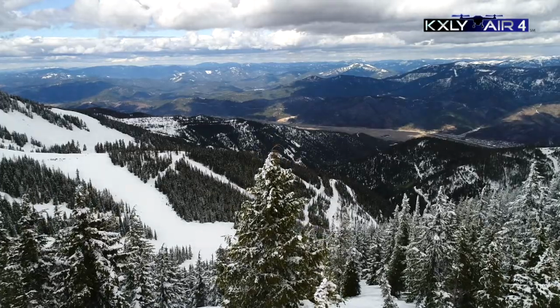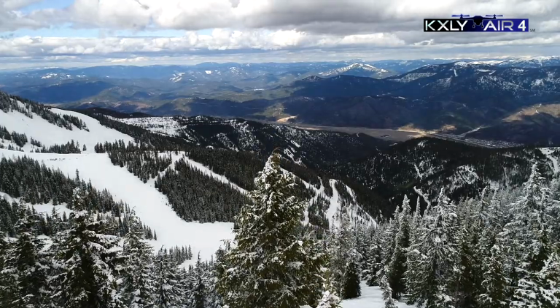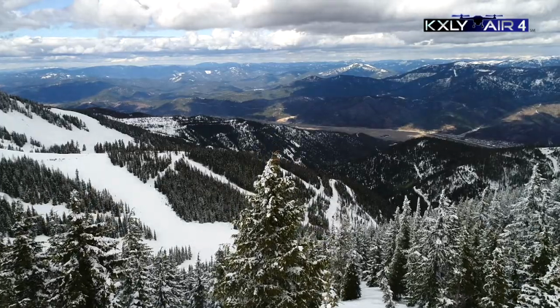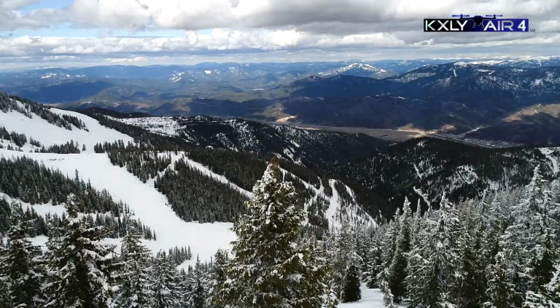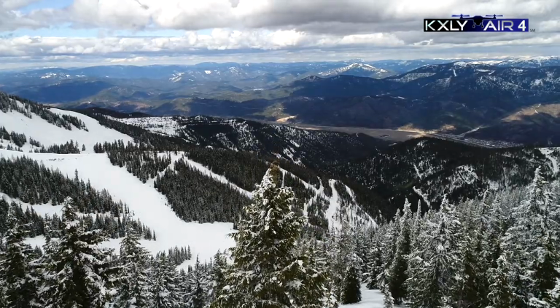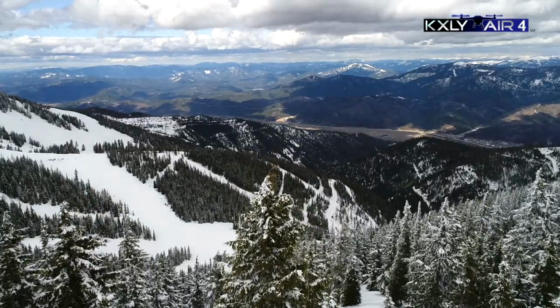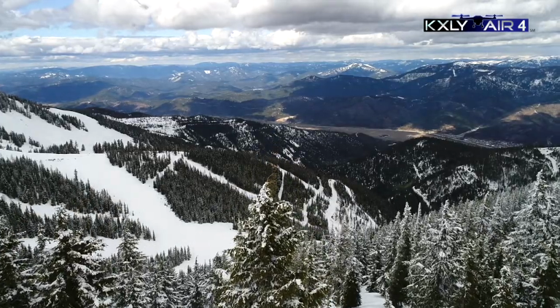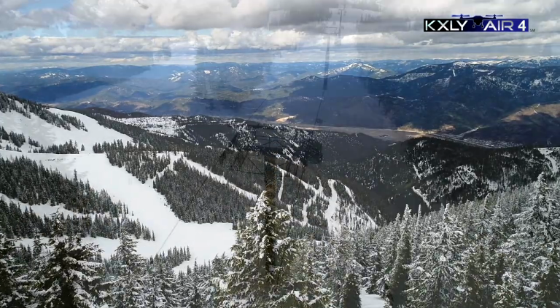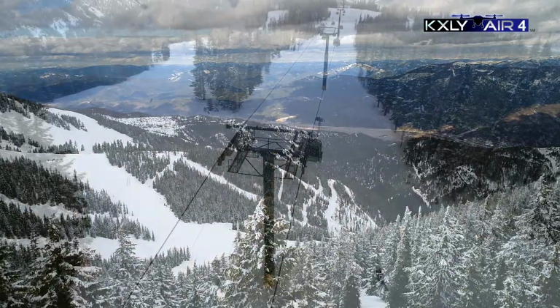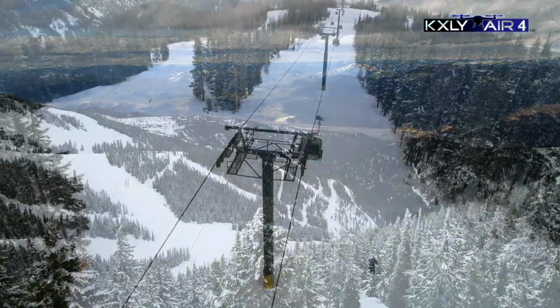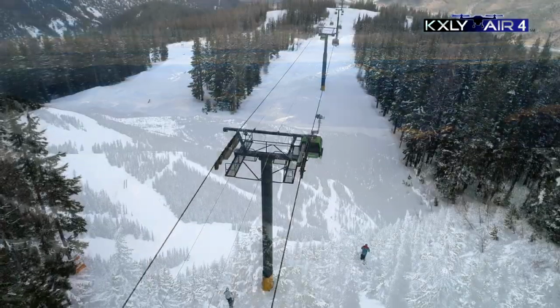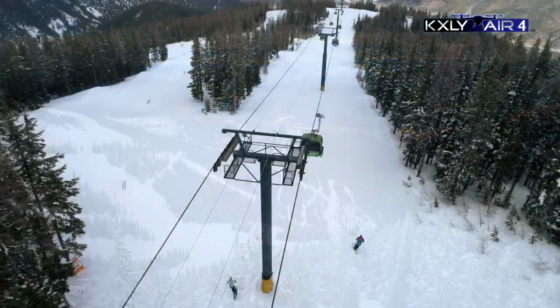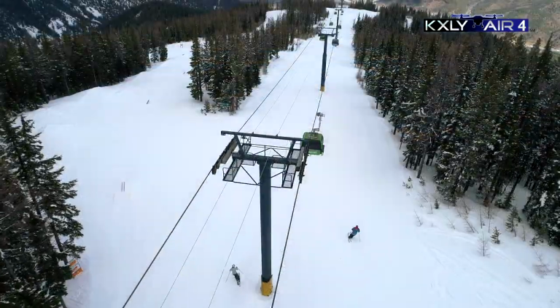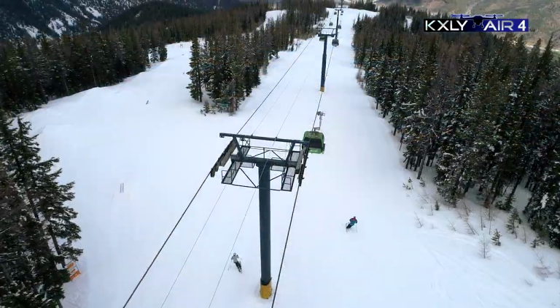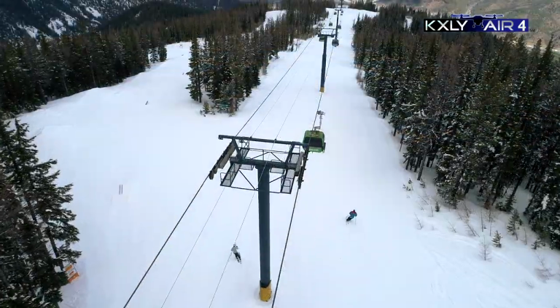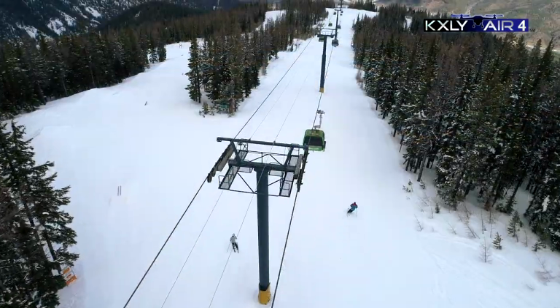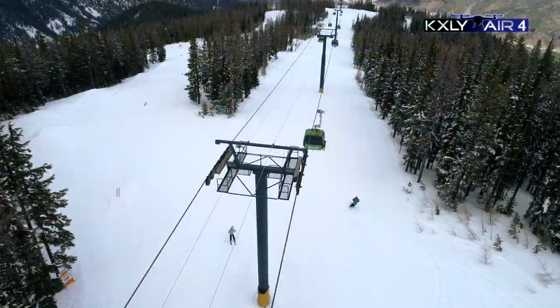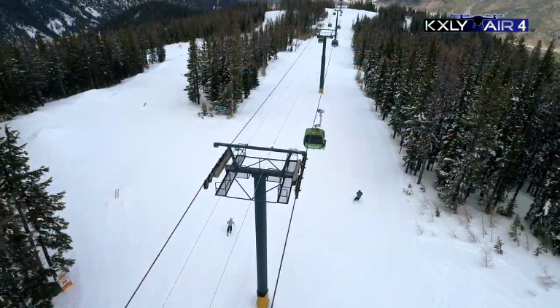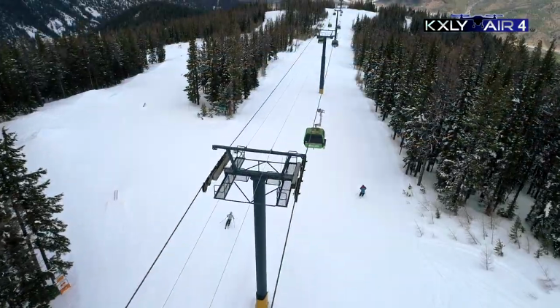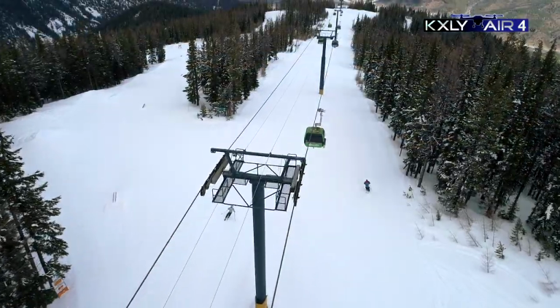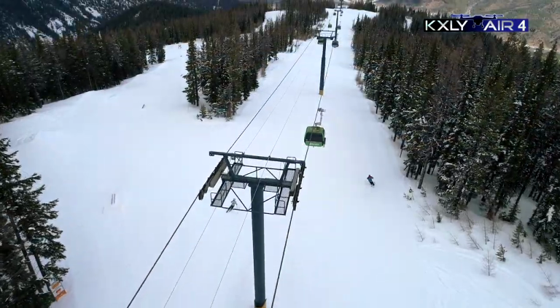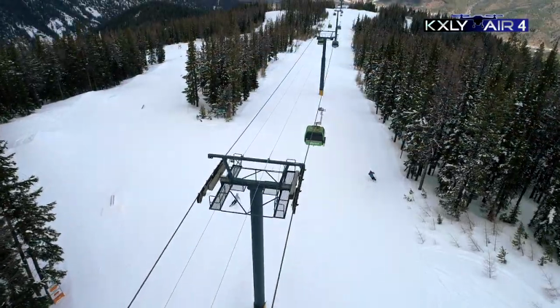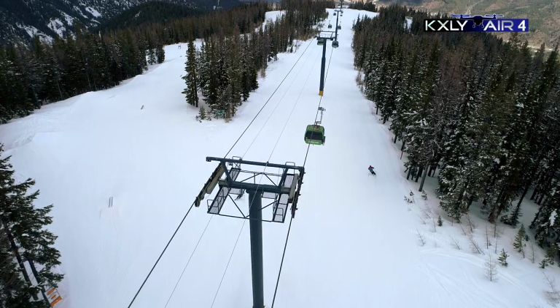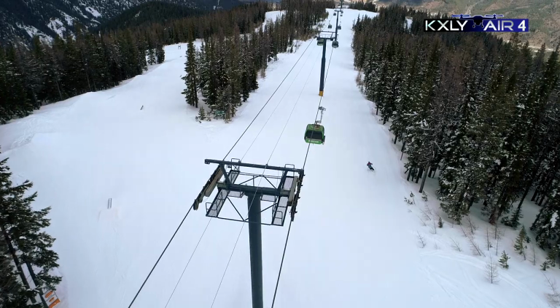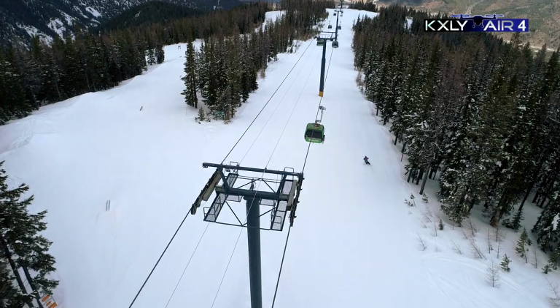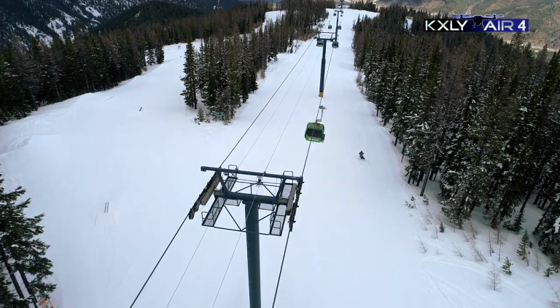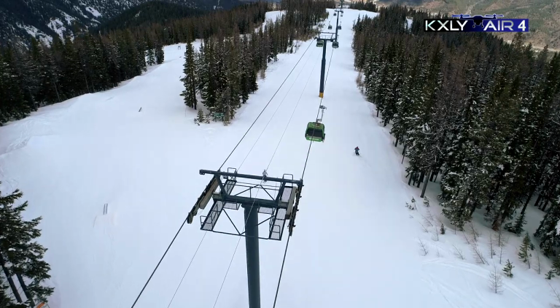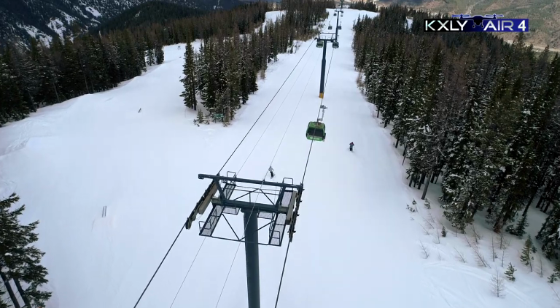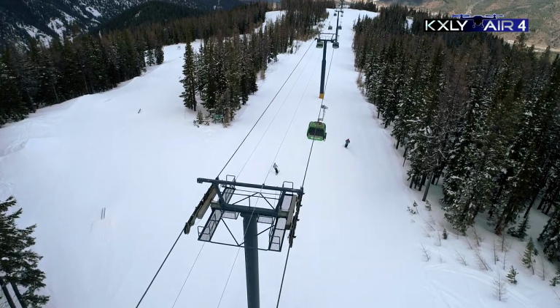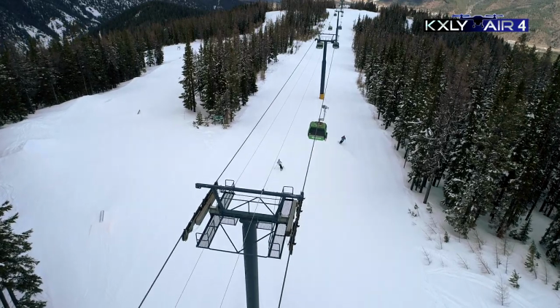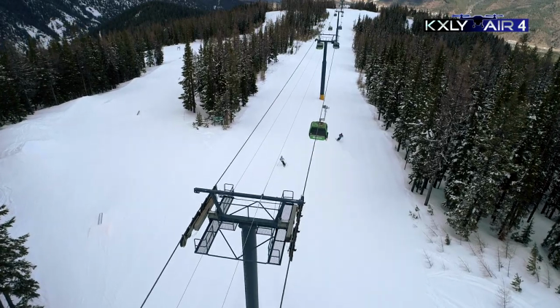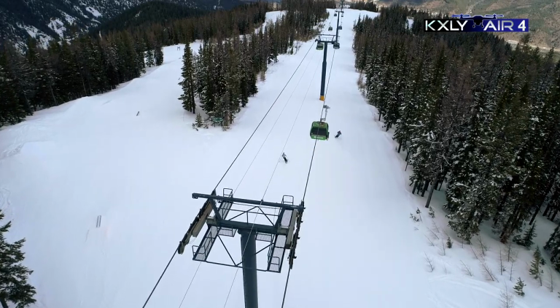First day of spring and it's perfect weather to go out and get some sunny turns and enjoy a little bit of everything.